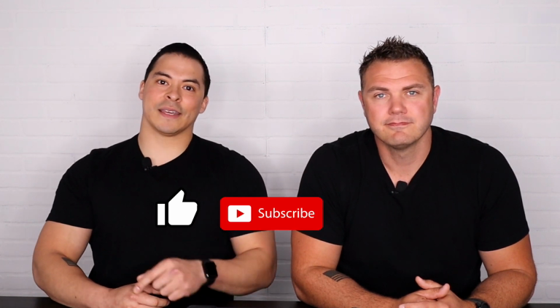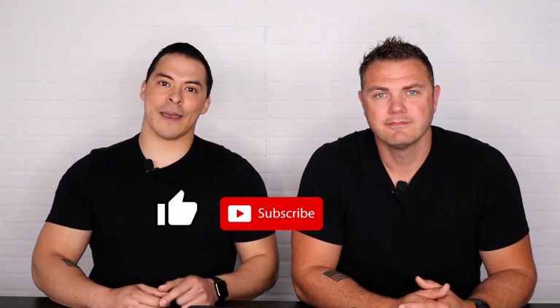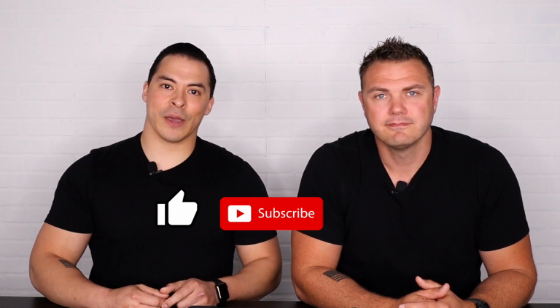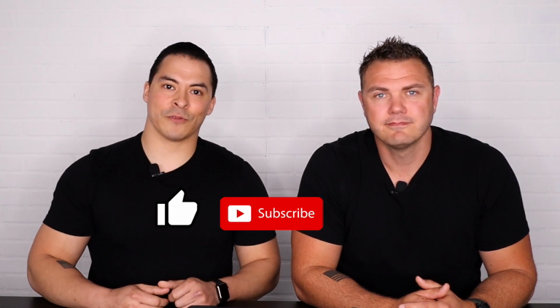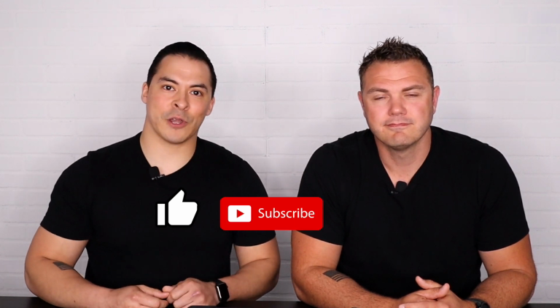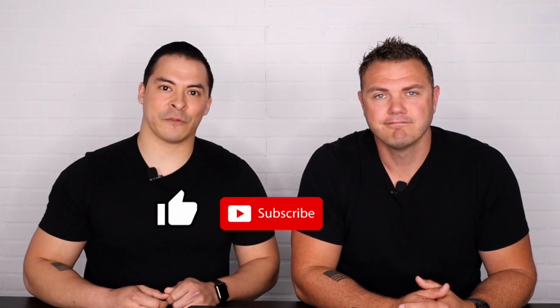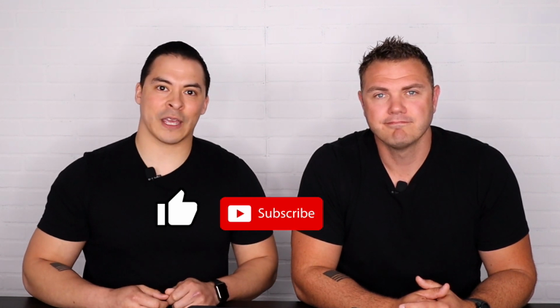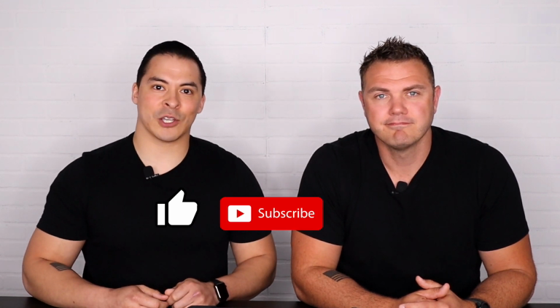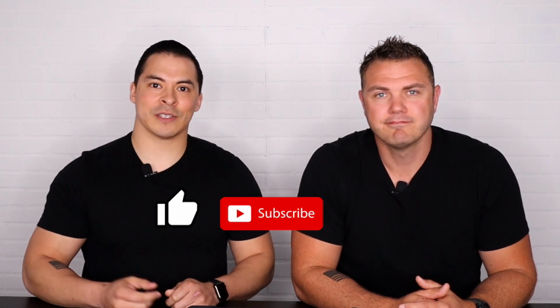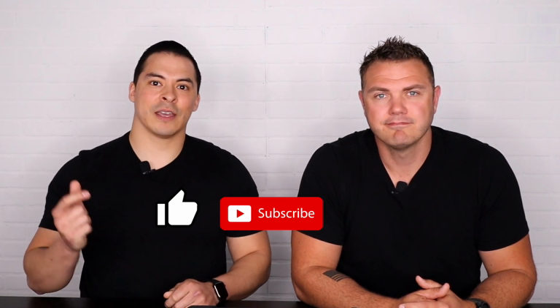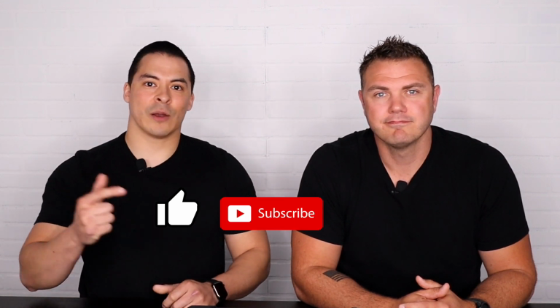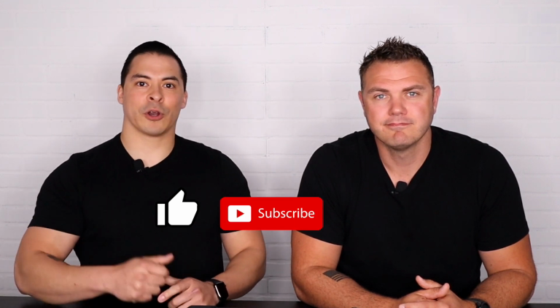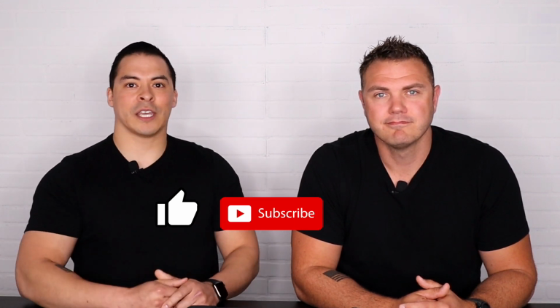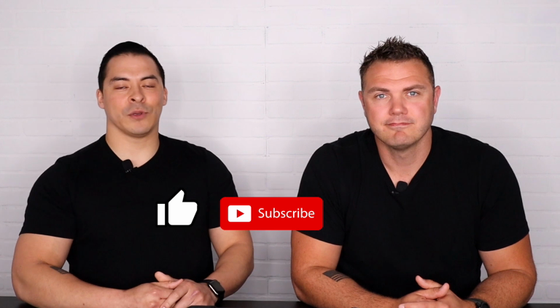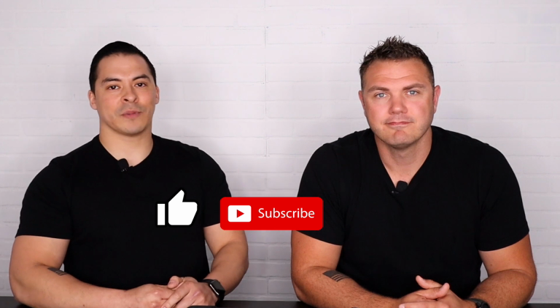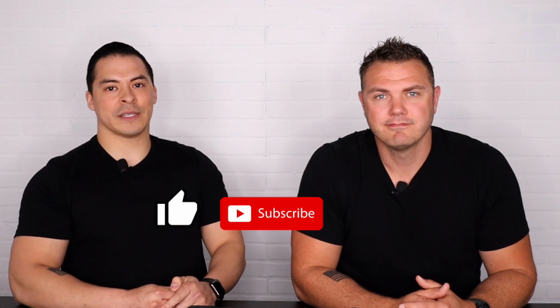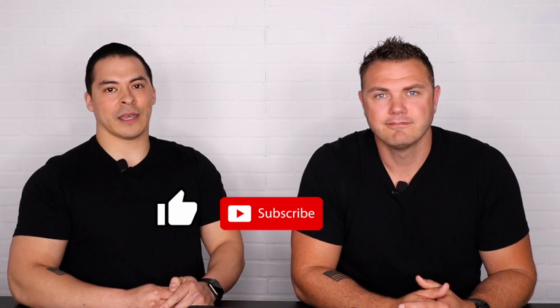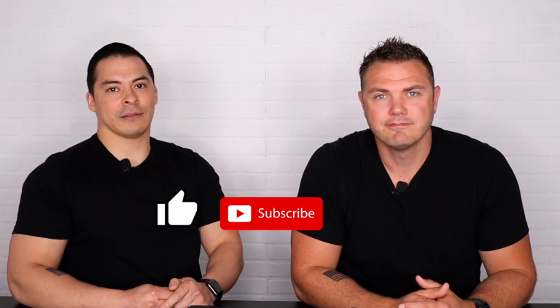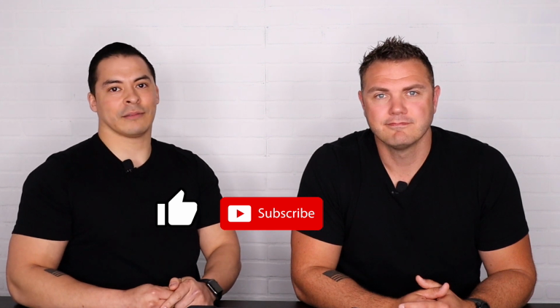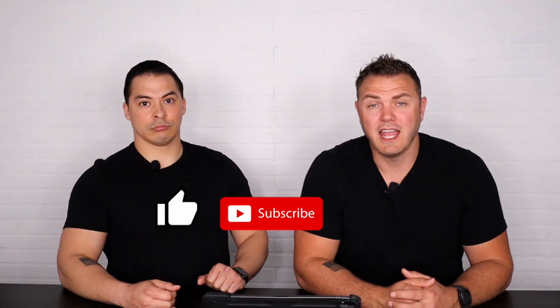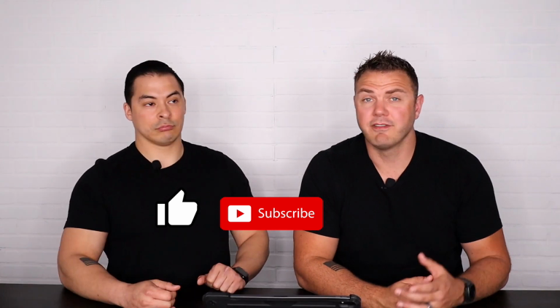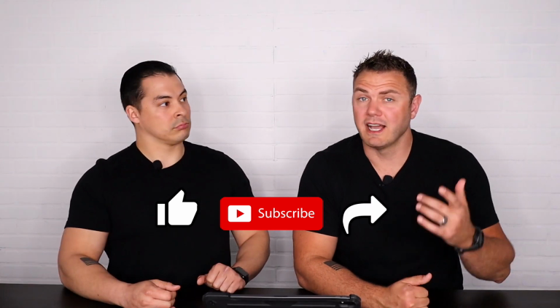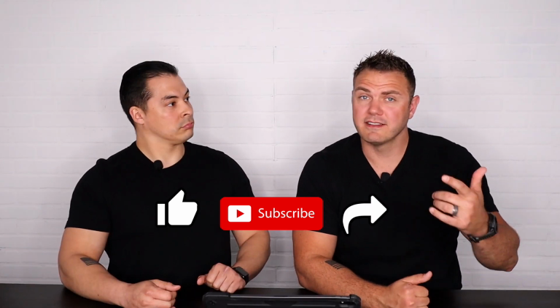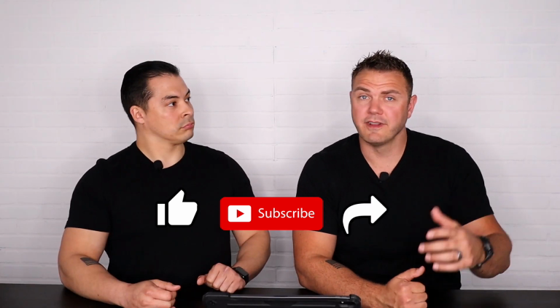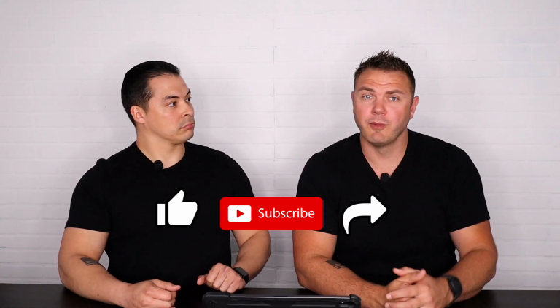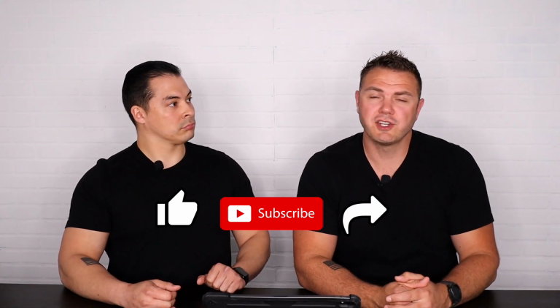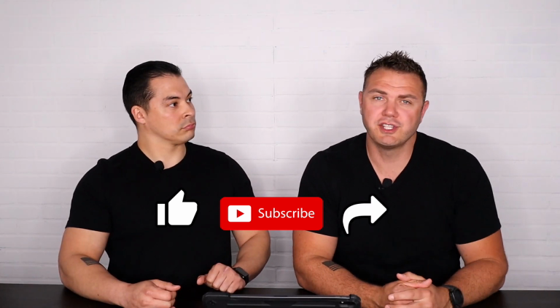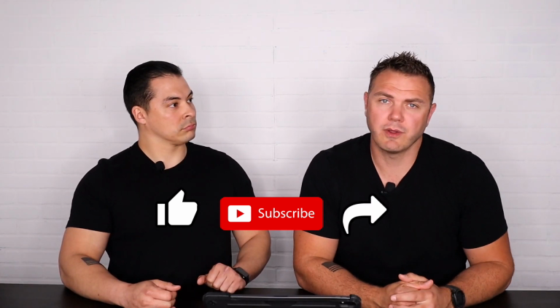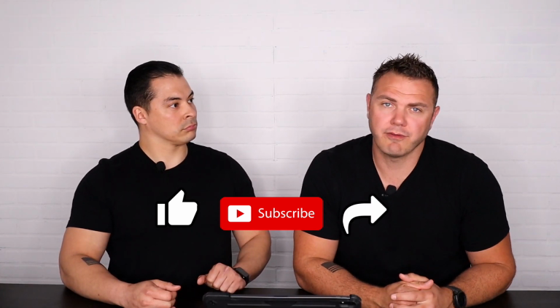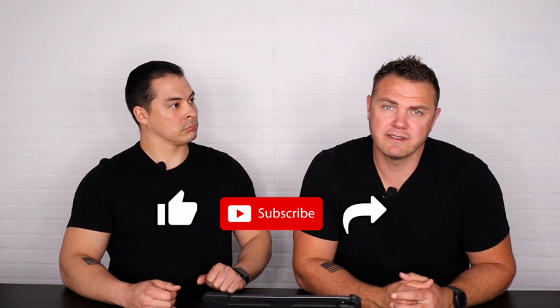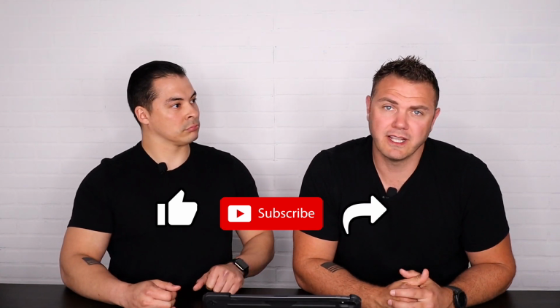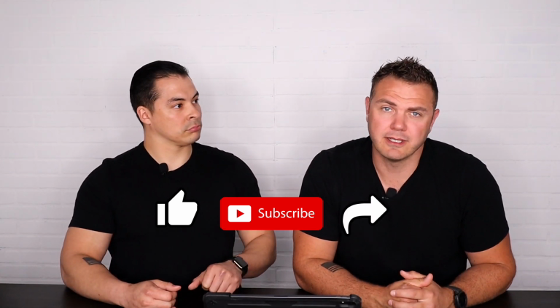Click that bell for notifications and we're going to keep you up to date. And if you liked this video, make sure you share it with your friends and family.